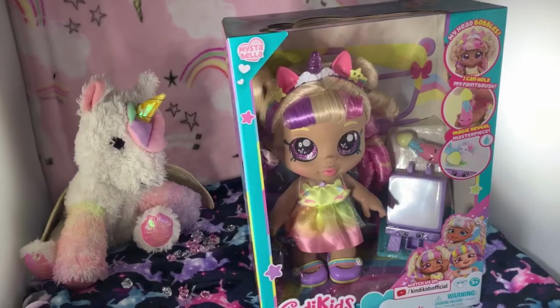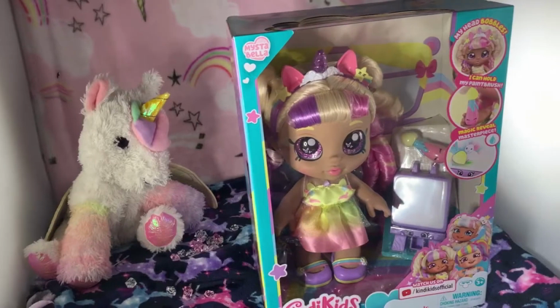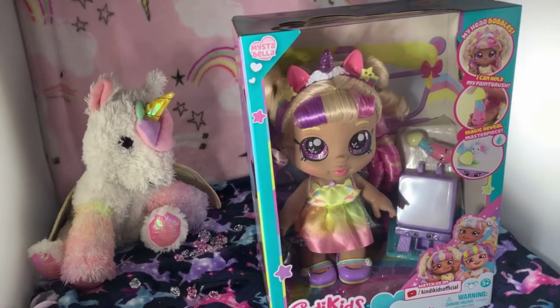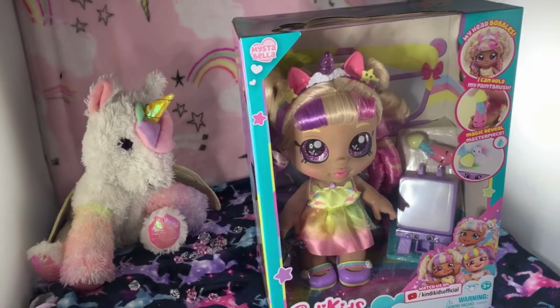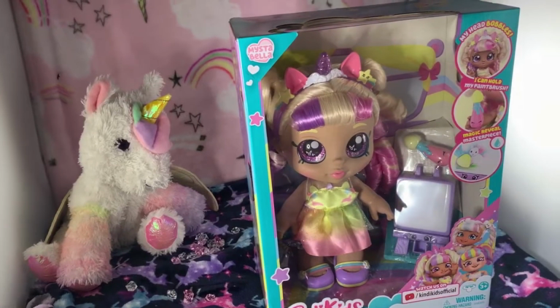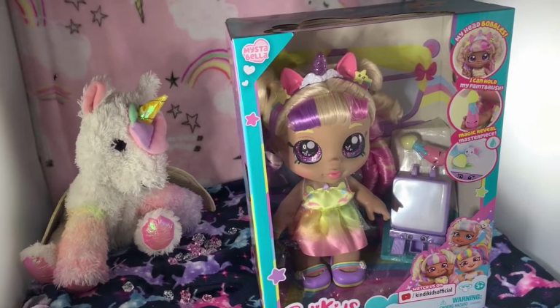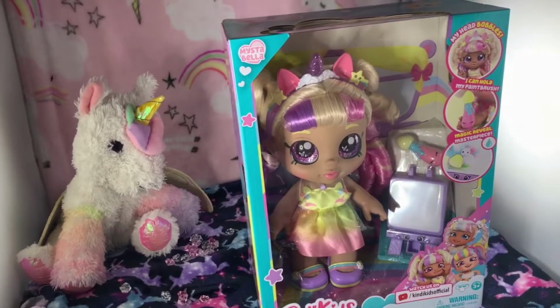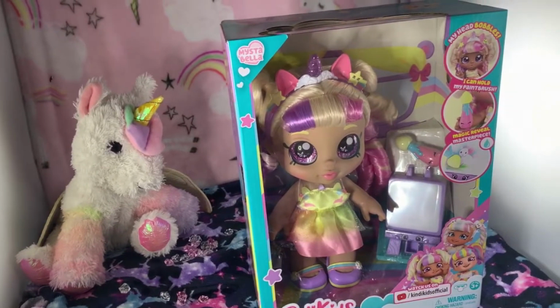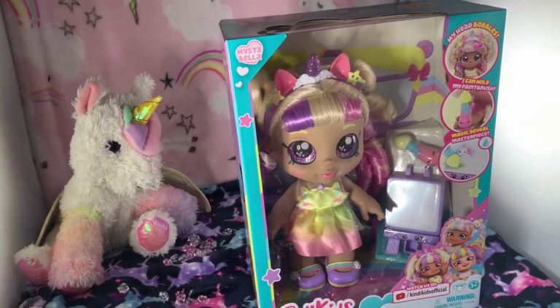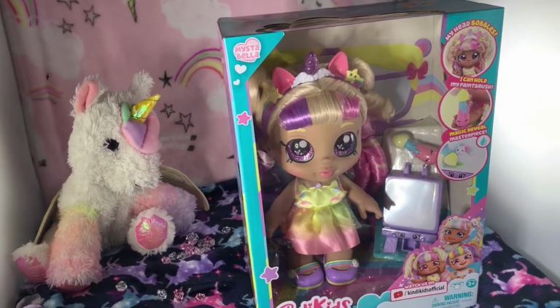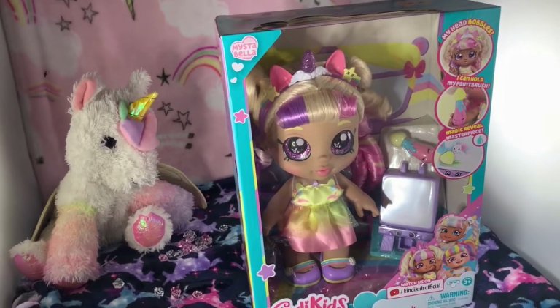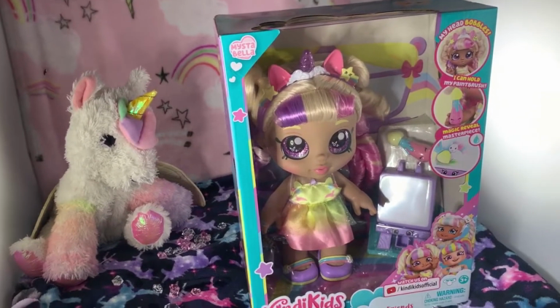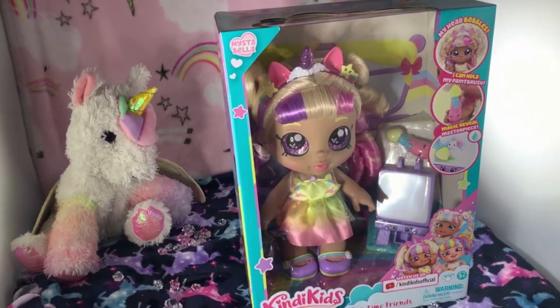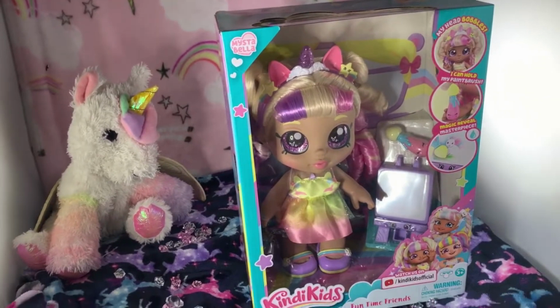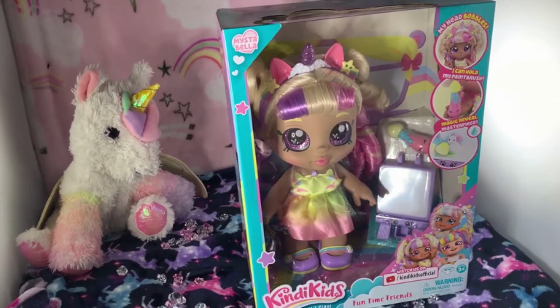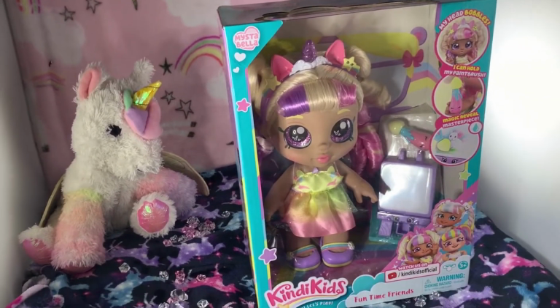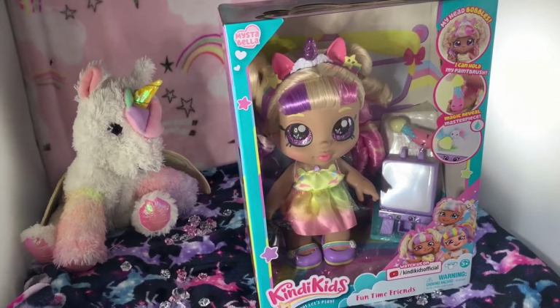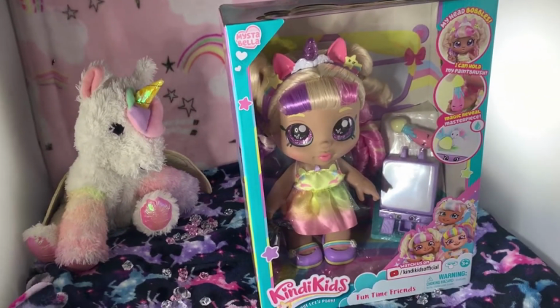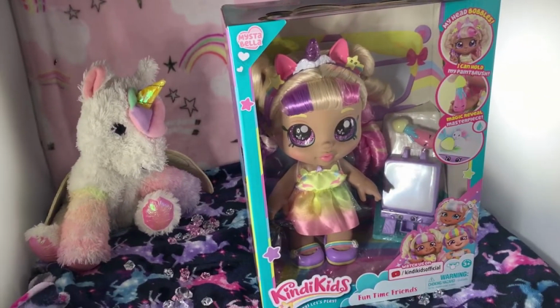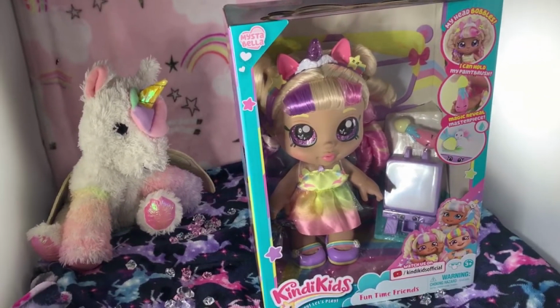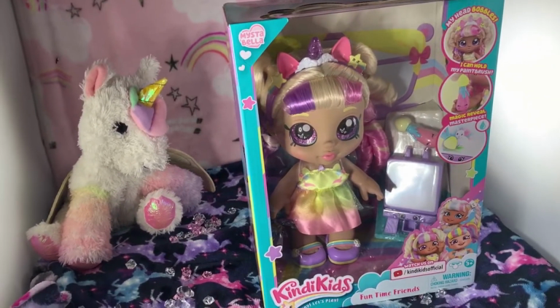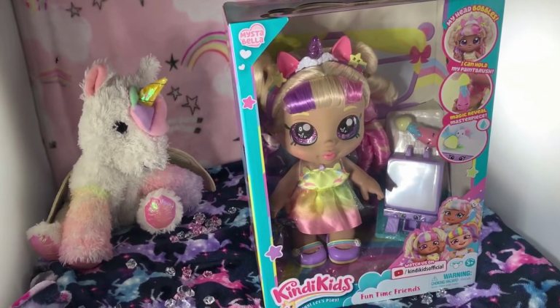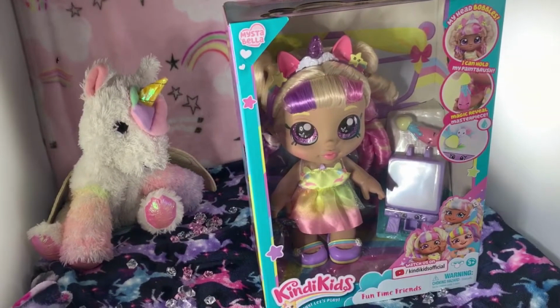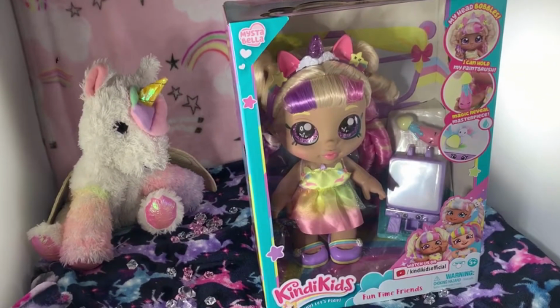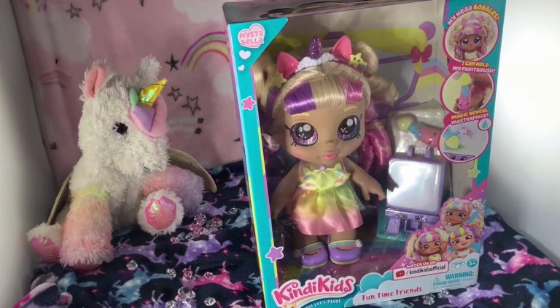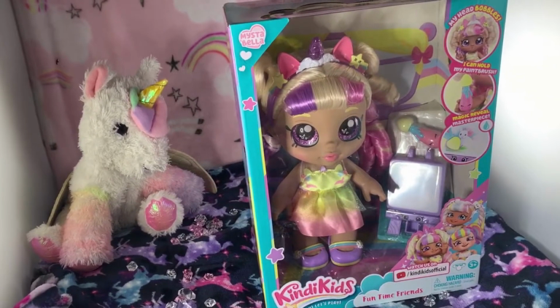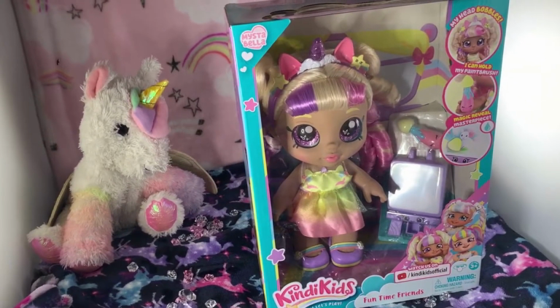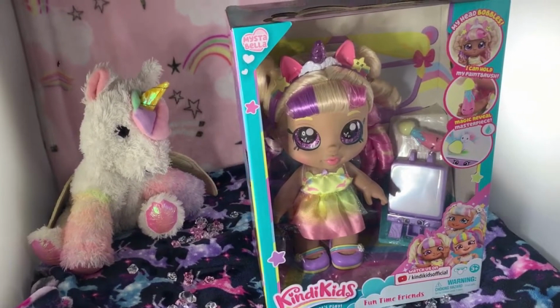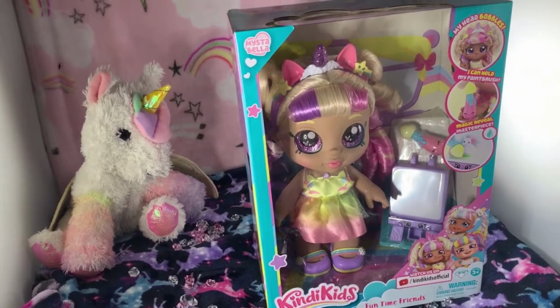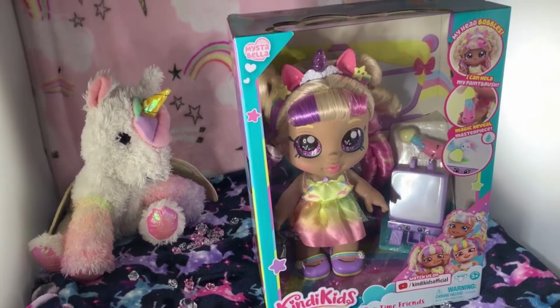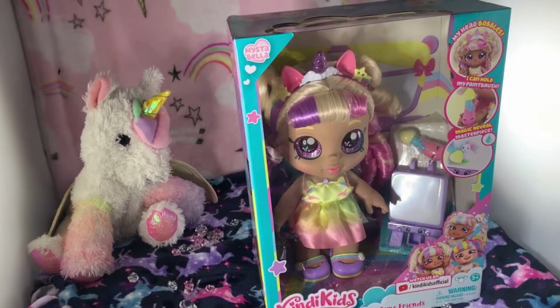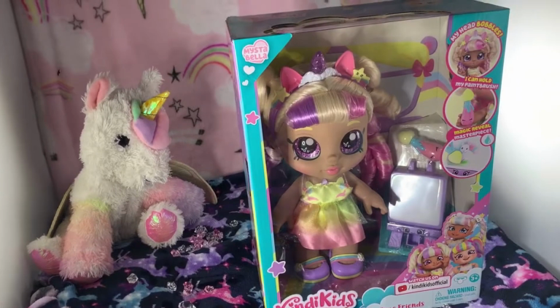Hi guys, it's Unicorn Magic. Today we're going to be opening the candy cane Mr. Bella.